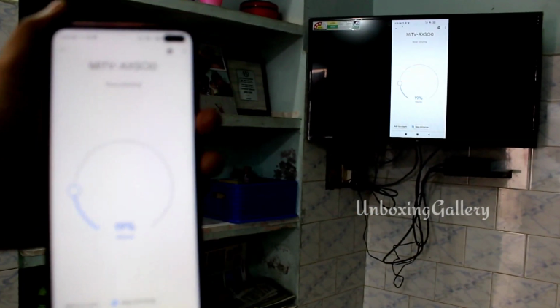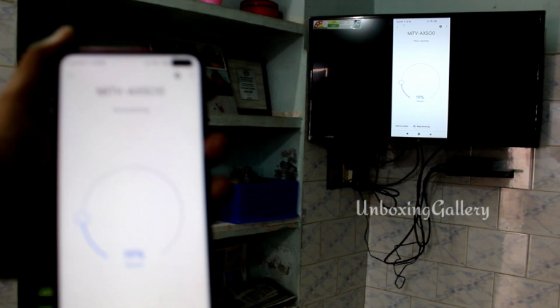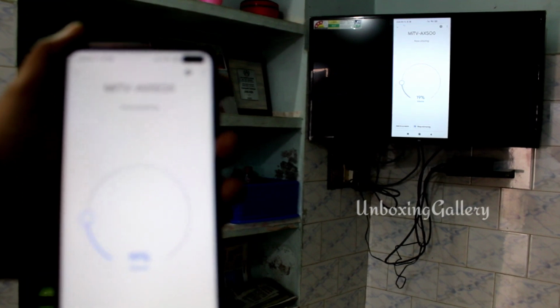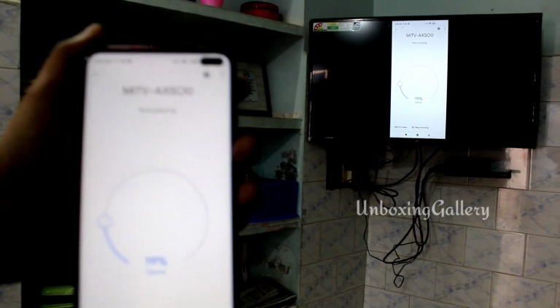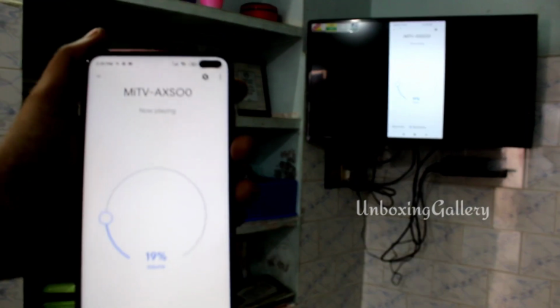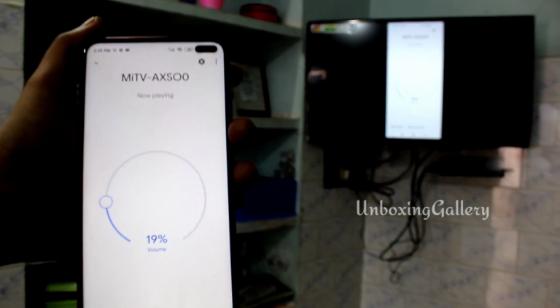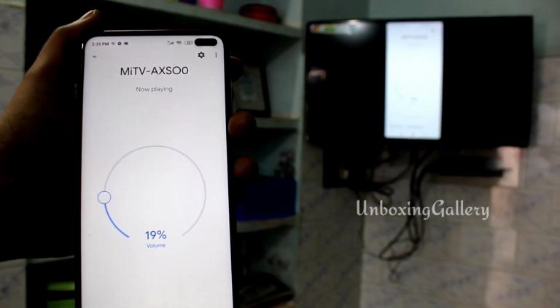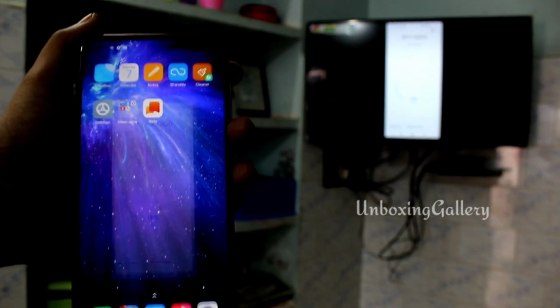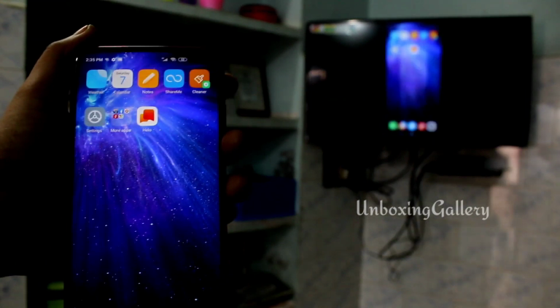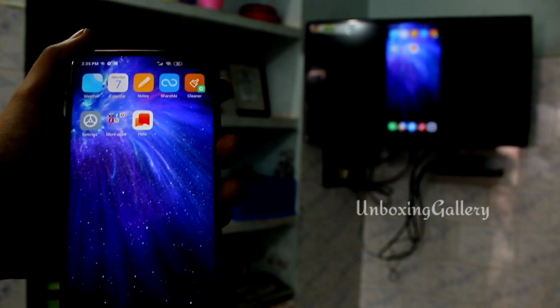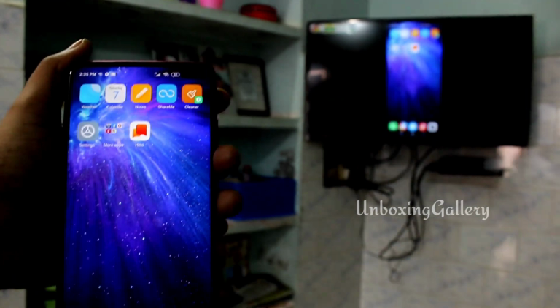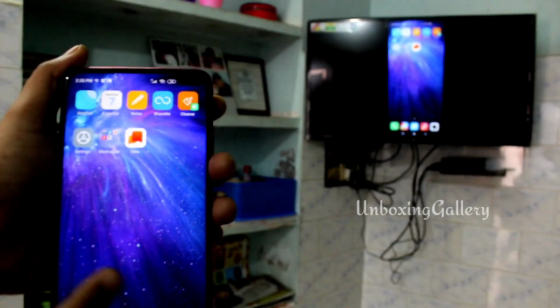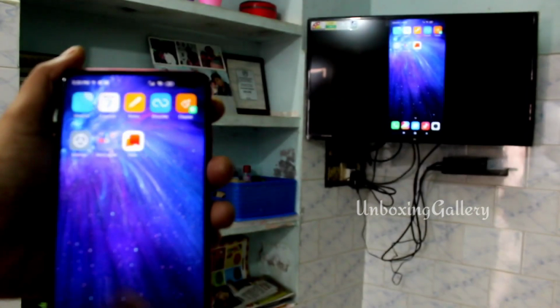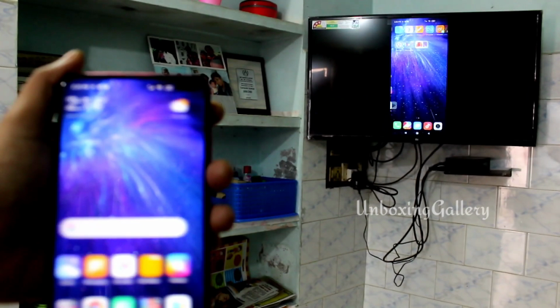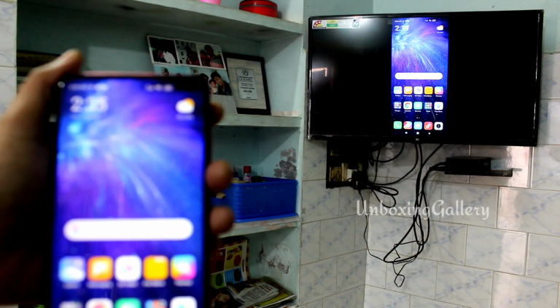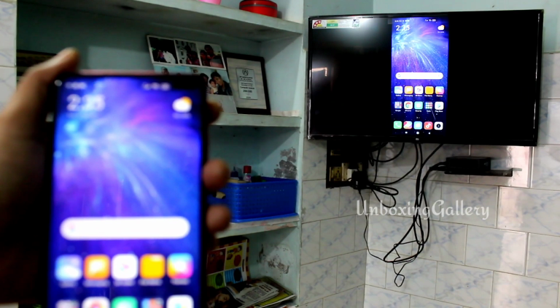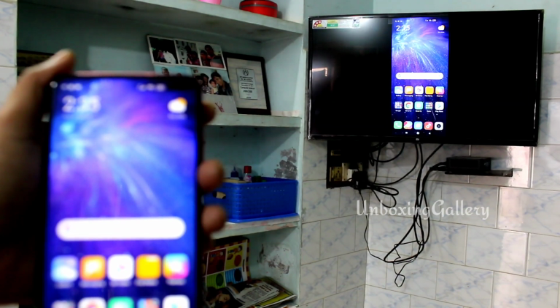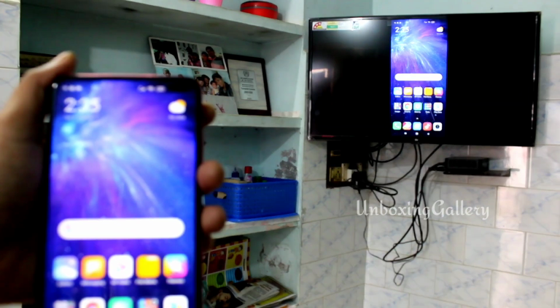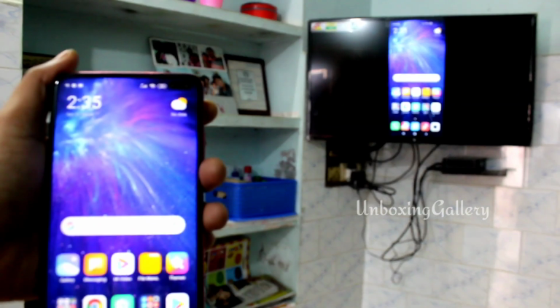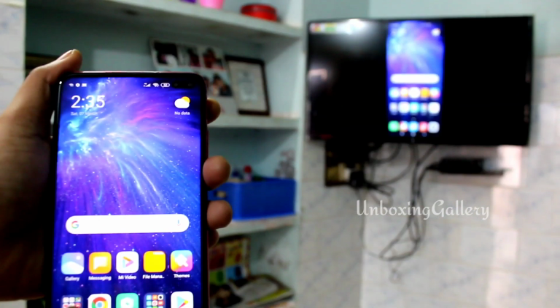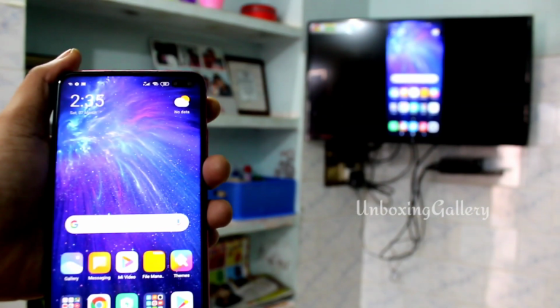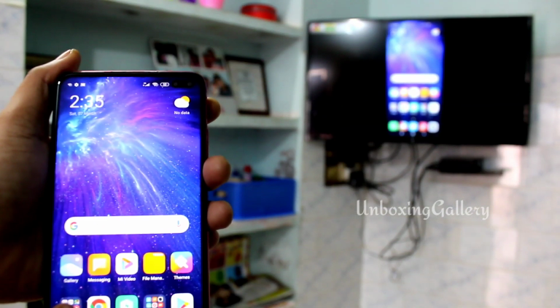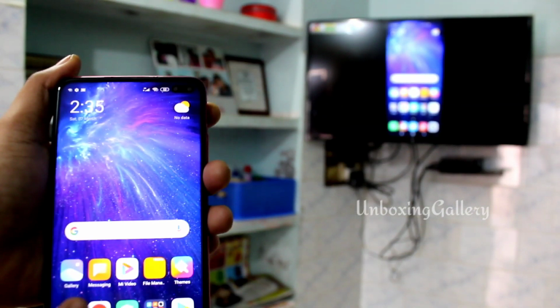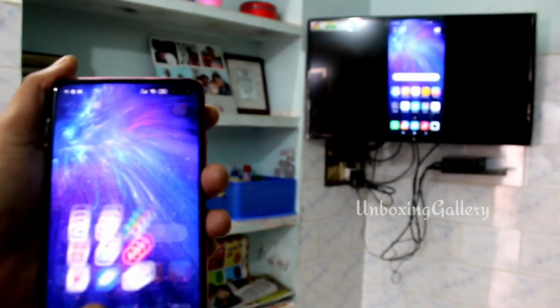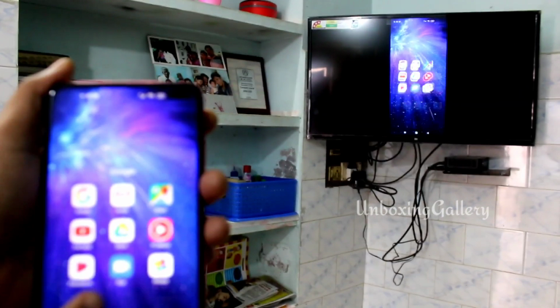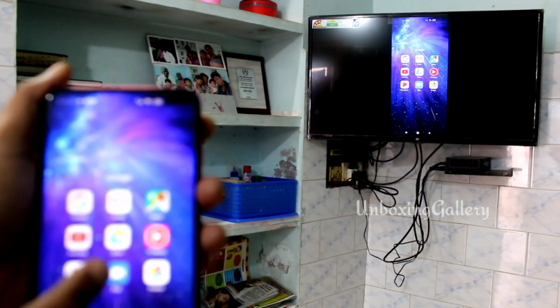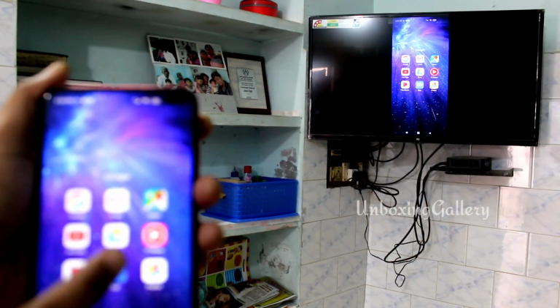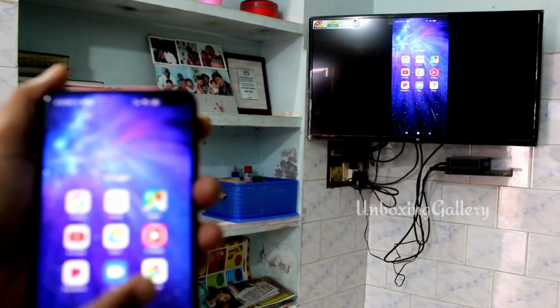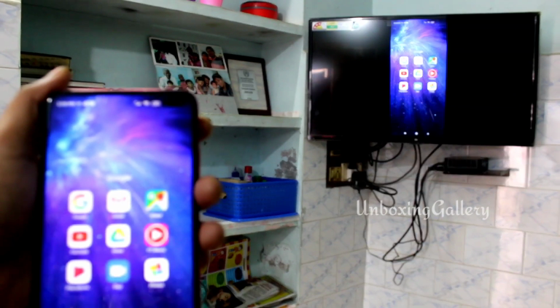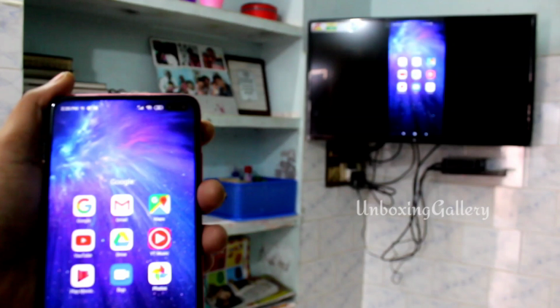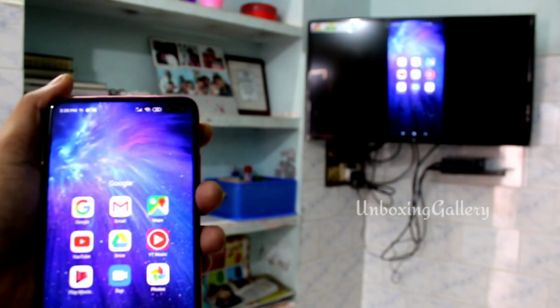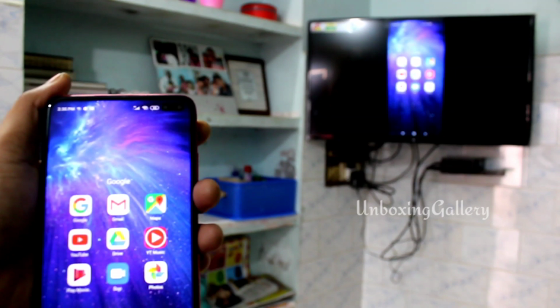Now enjoy watching your phone screen on the TV screen. Thanks for watching, bye bye friends.